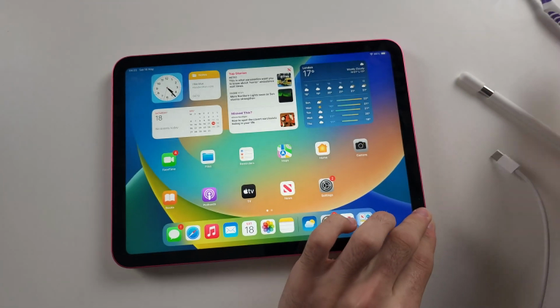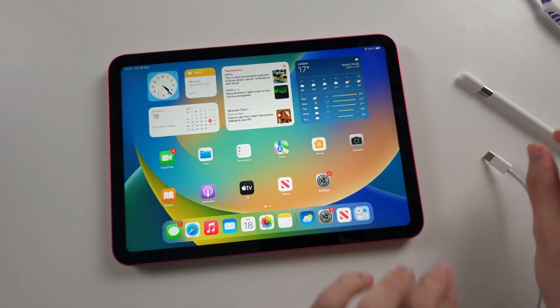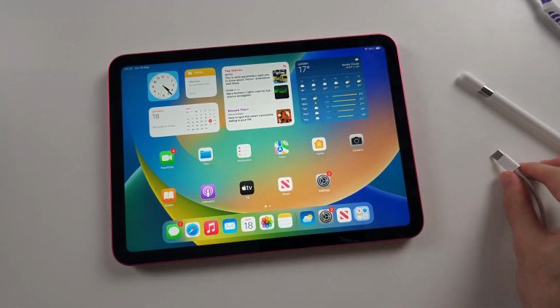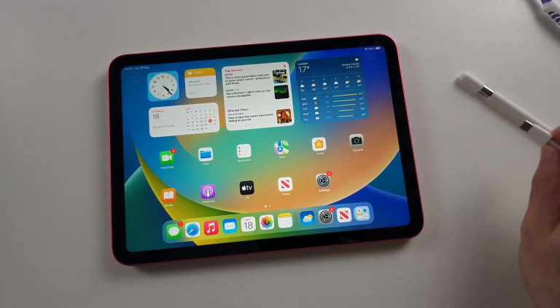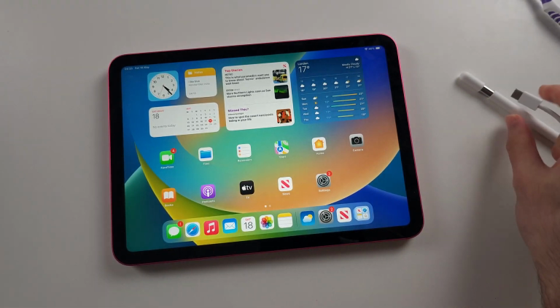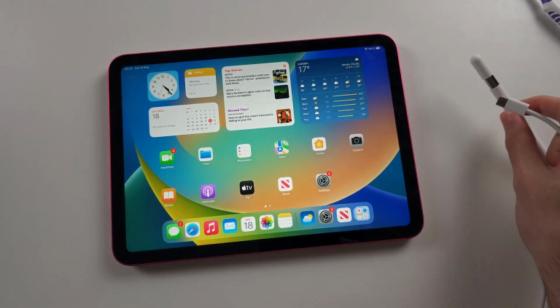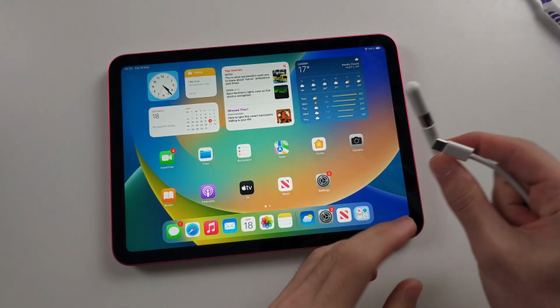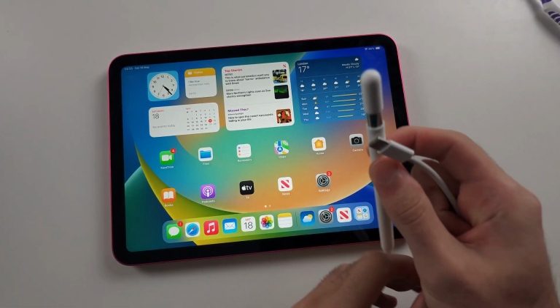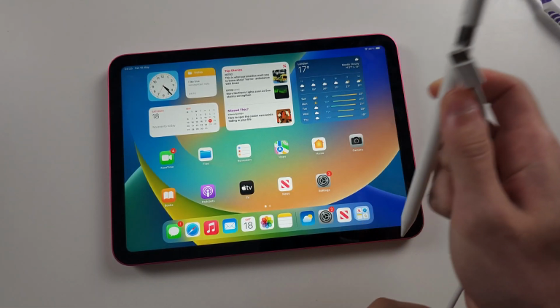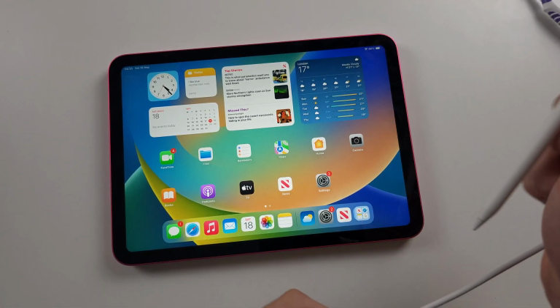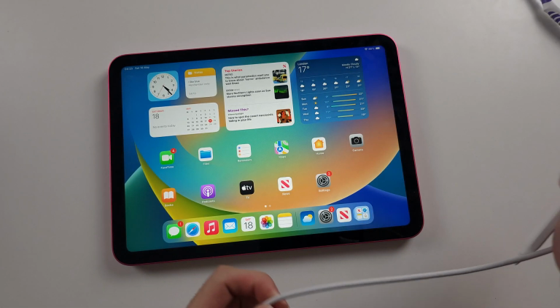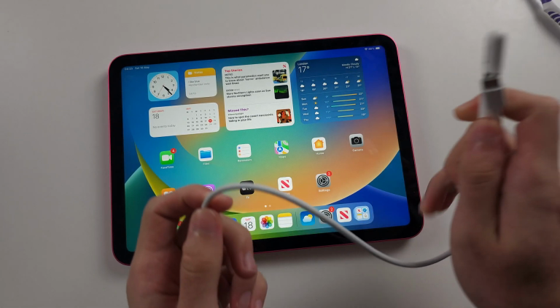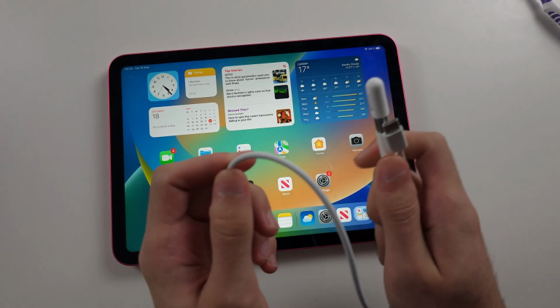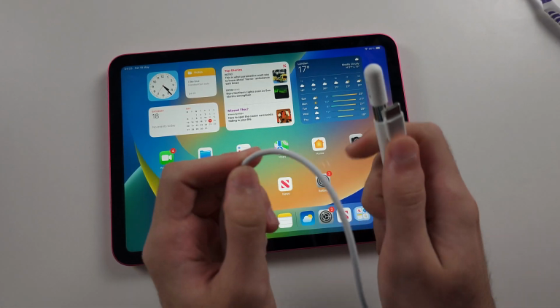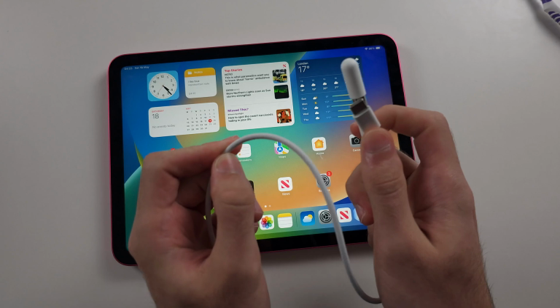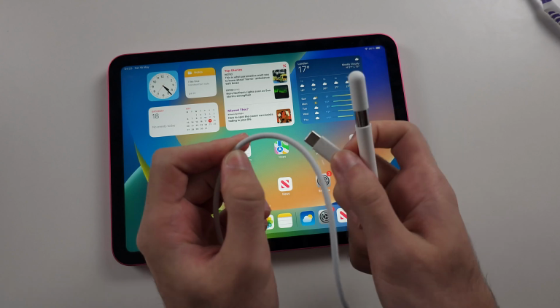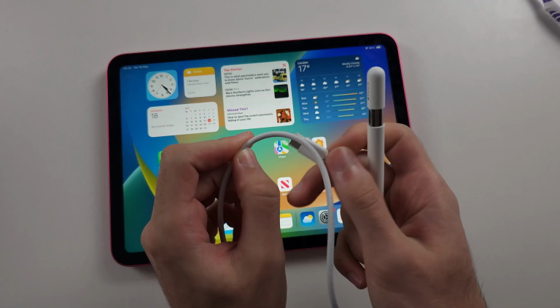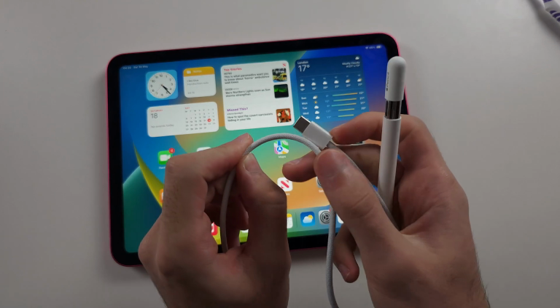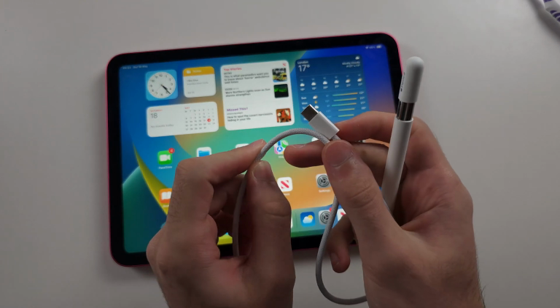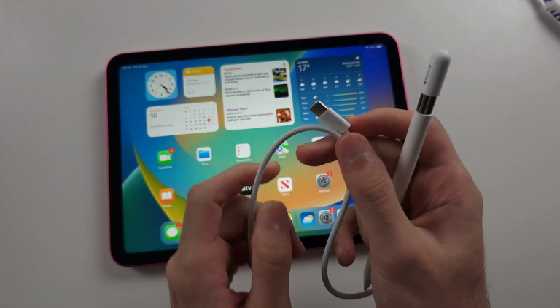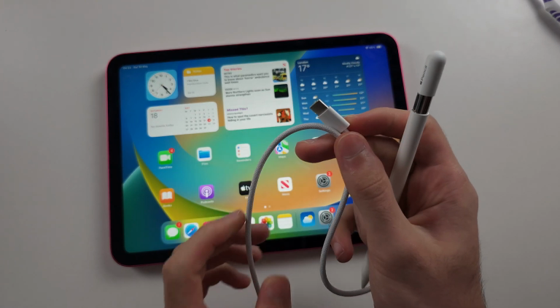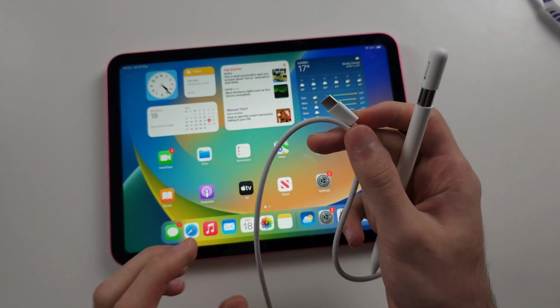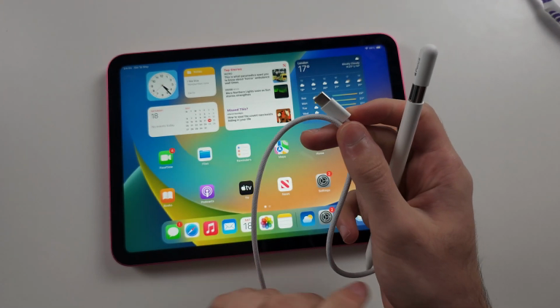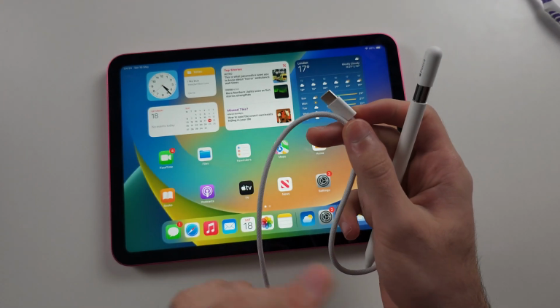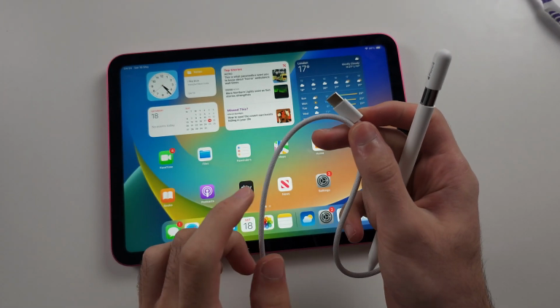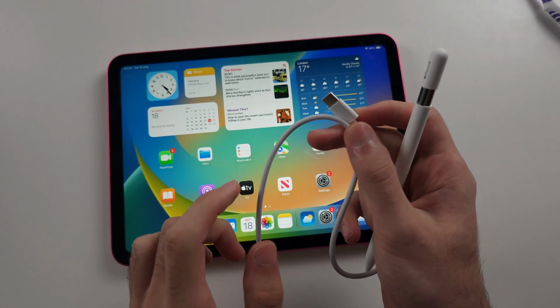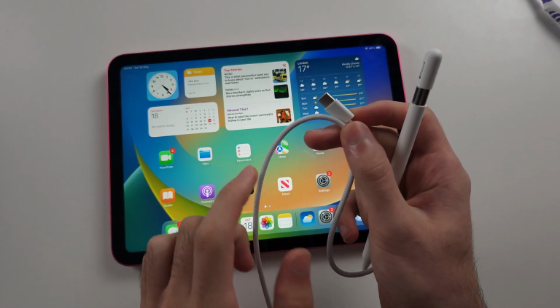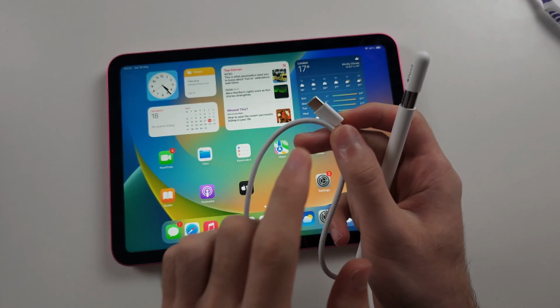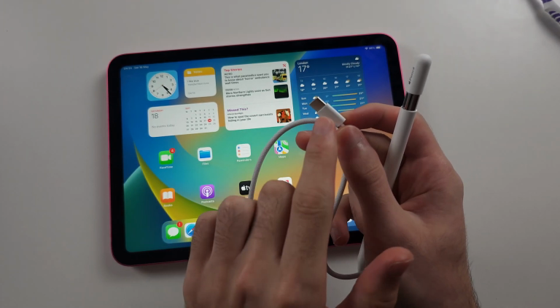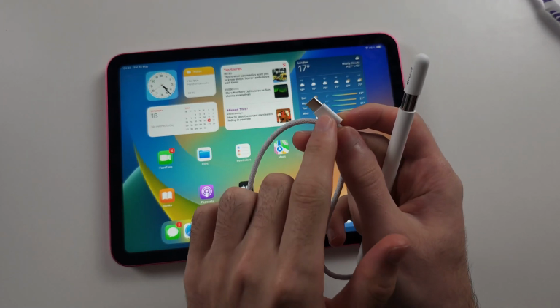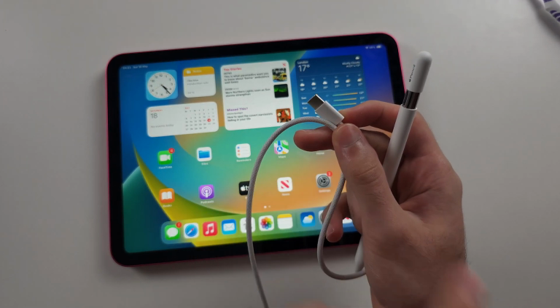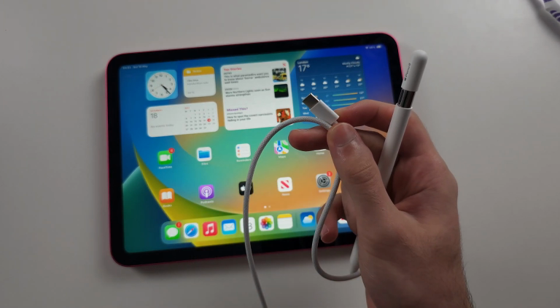Fix two: your charging cable may not support data transfer. Swap out the cable and use a premium one — now you should be in business.